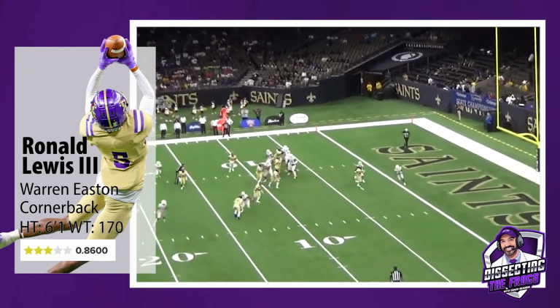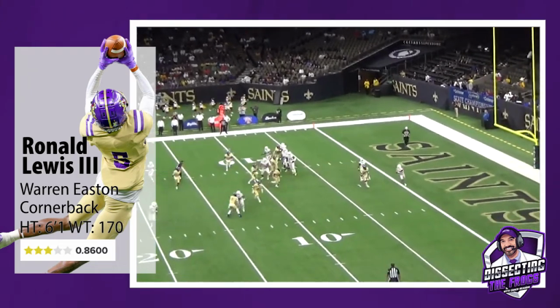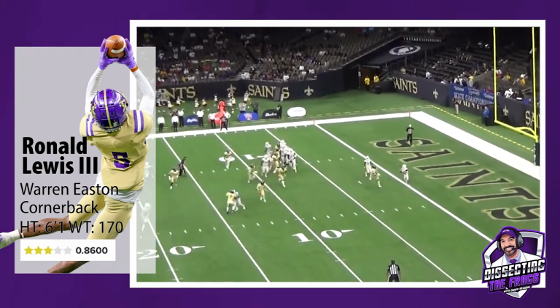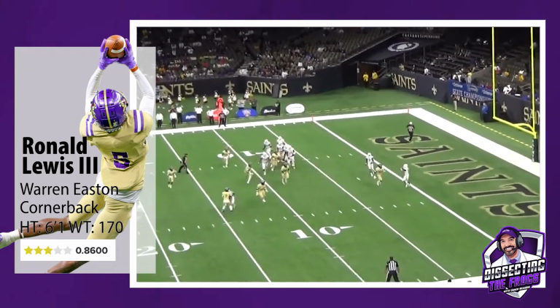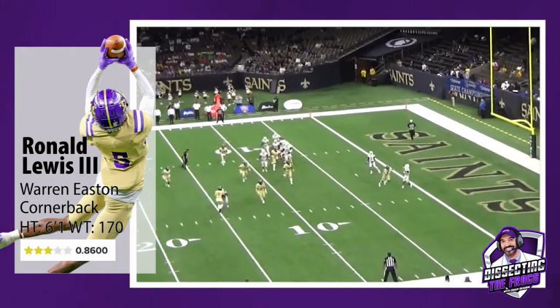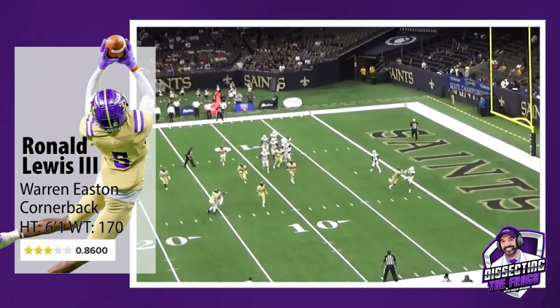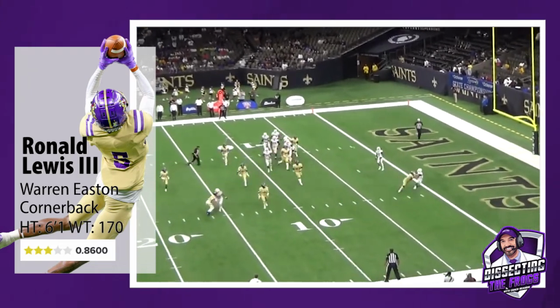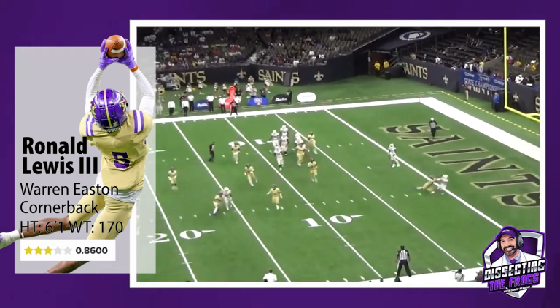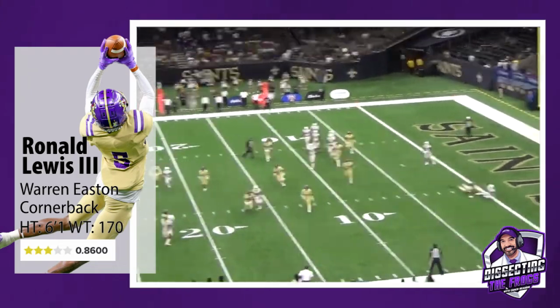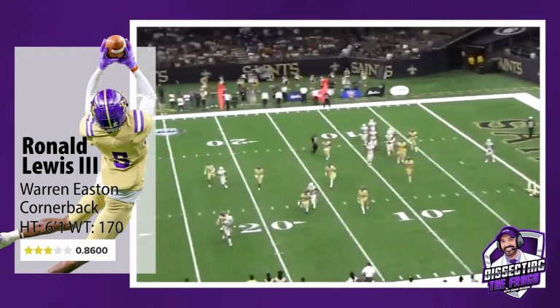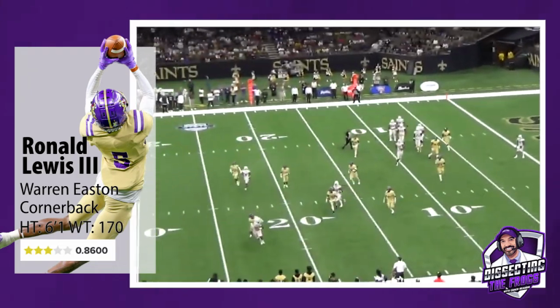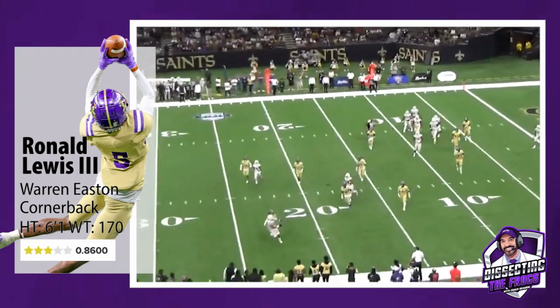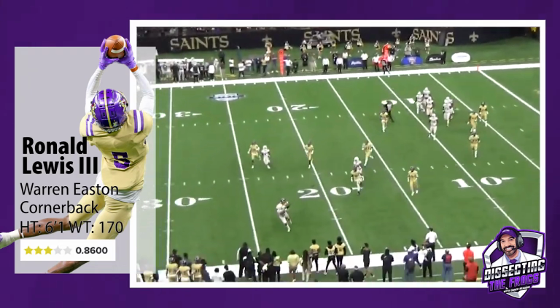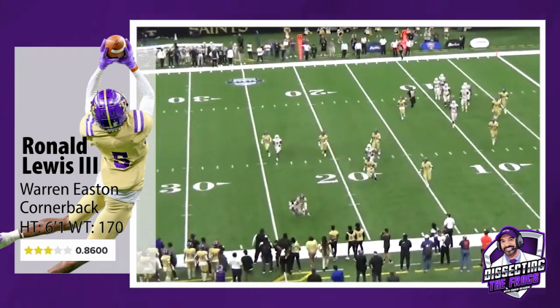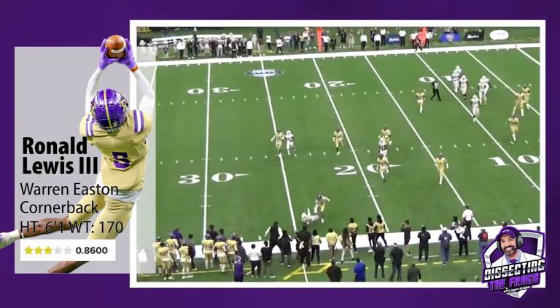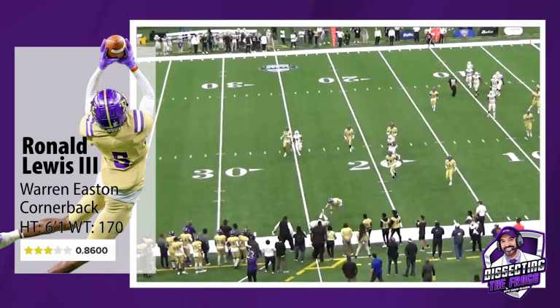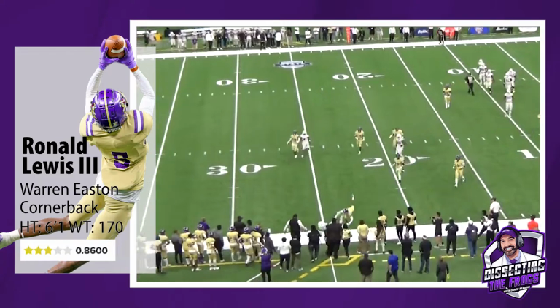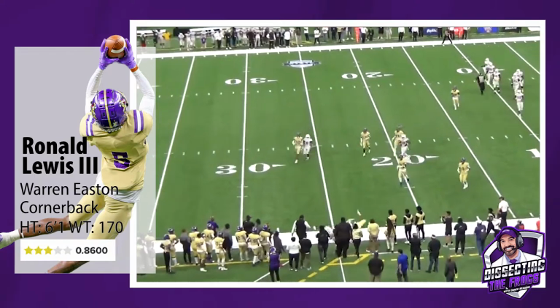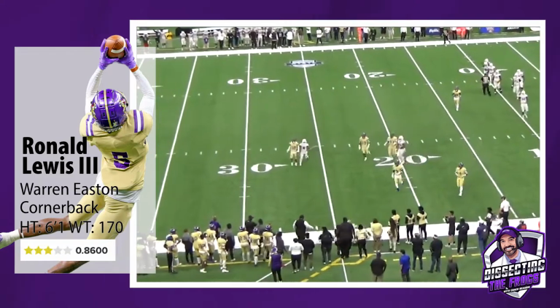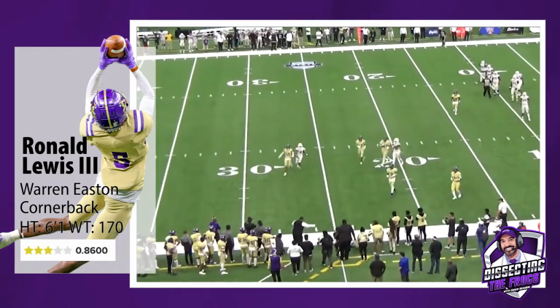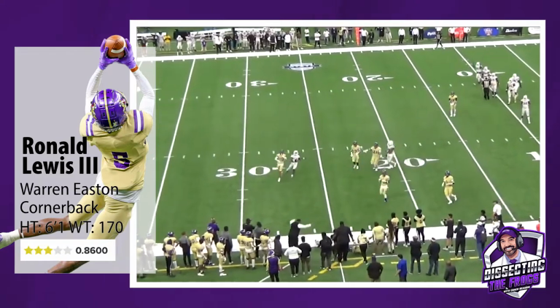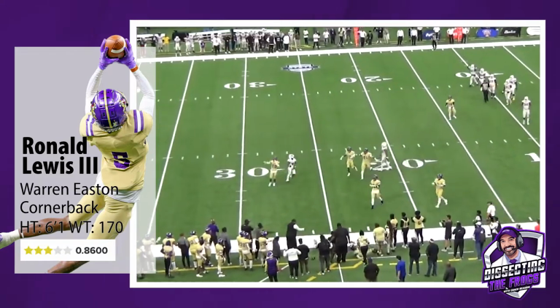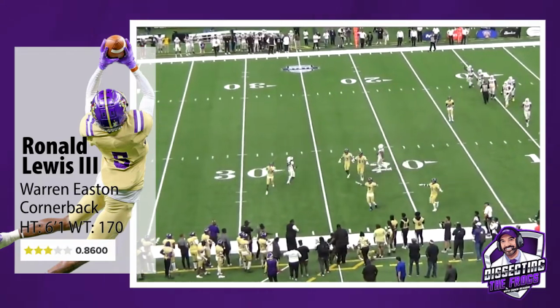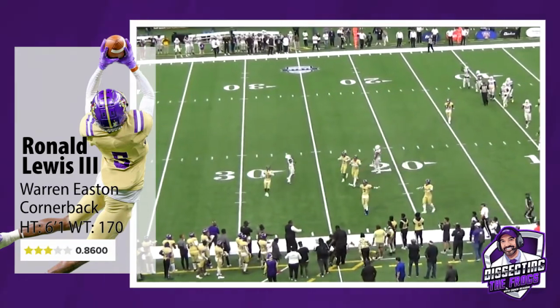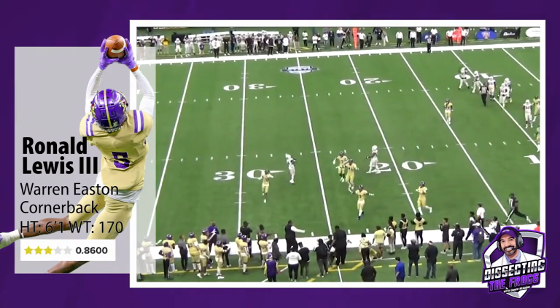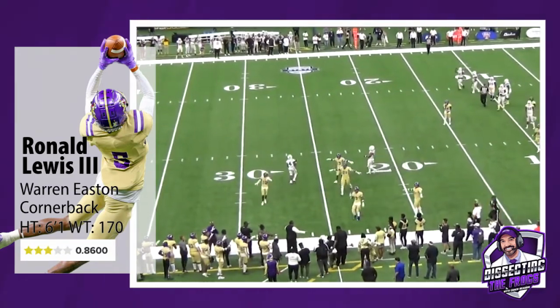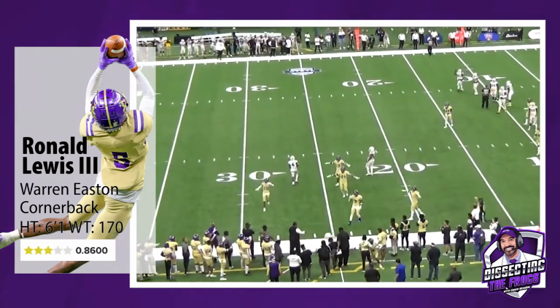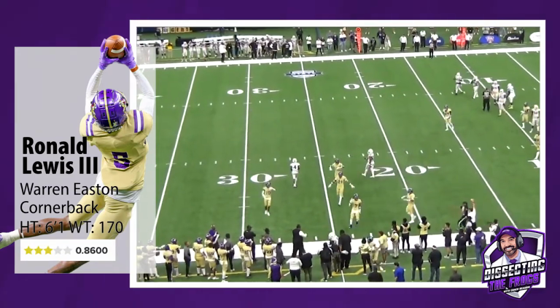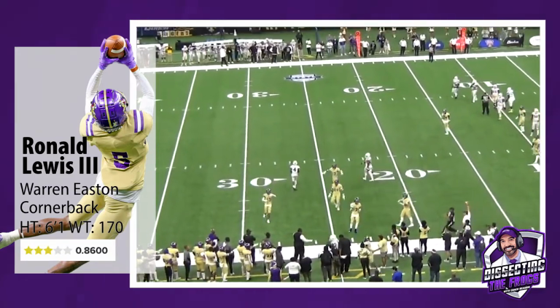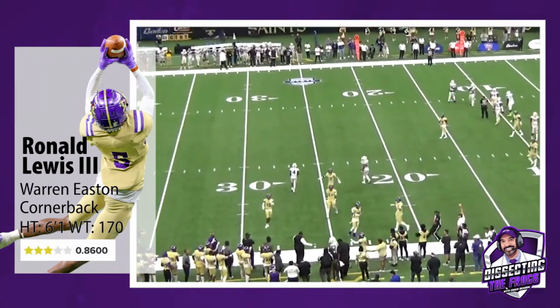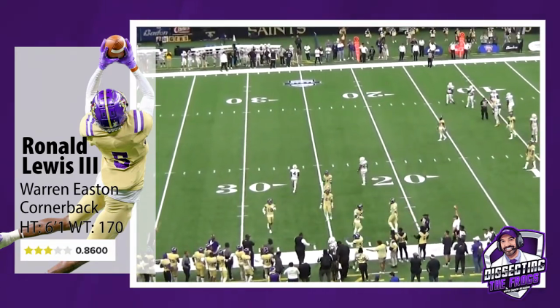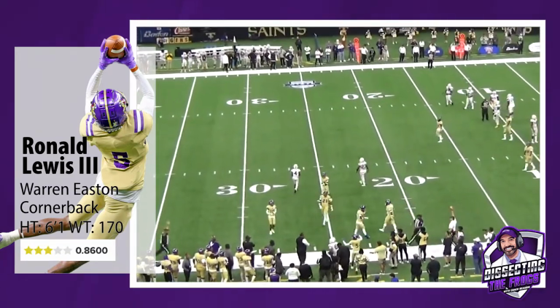But Lewis displays incredible athleticism to track the ball, put on the brakes, and adjusts to come up with the interception.